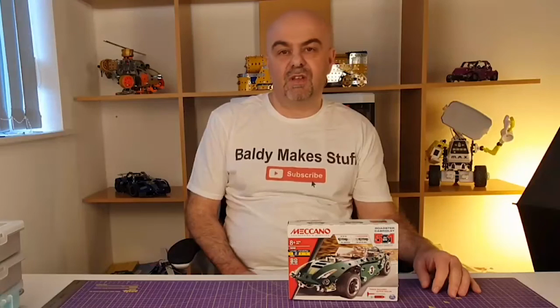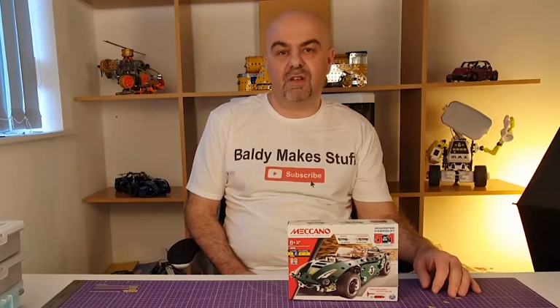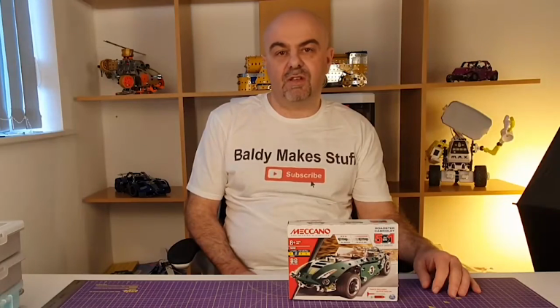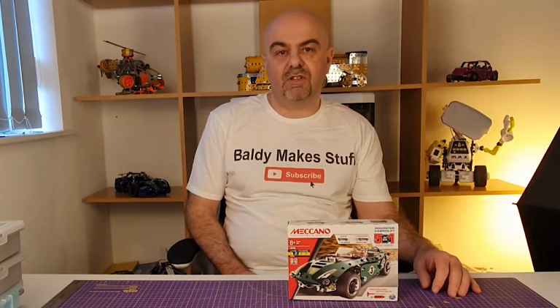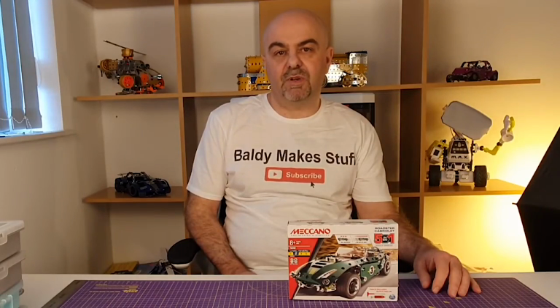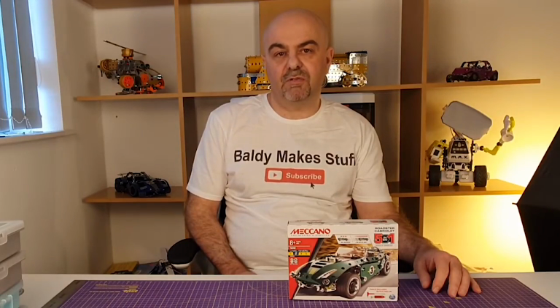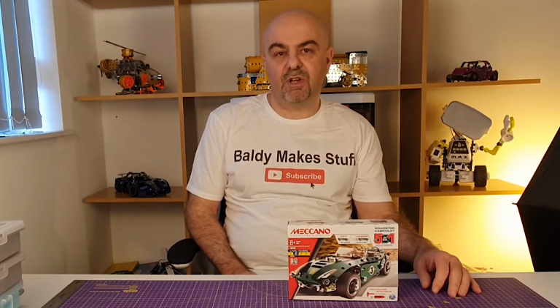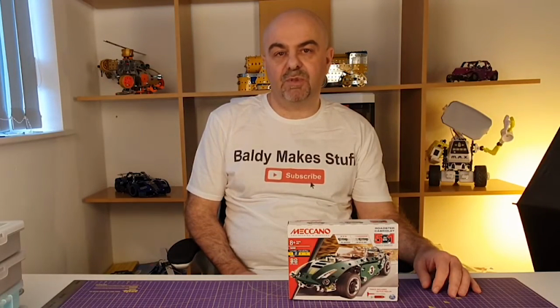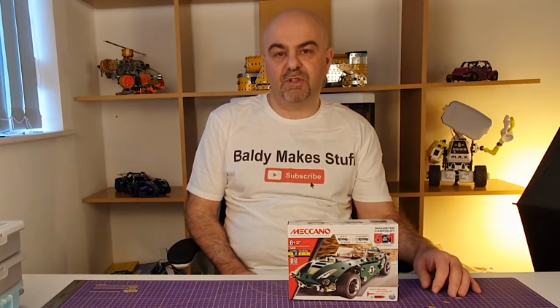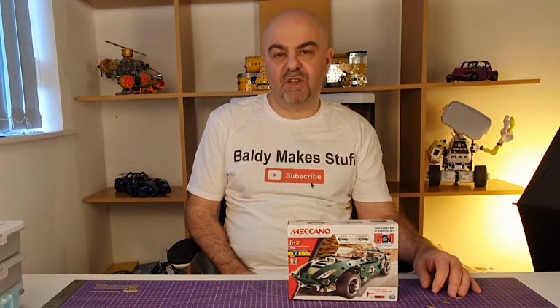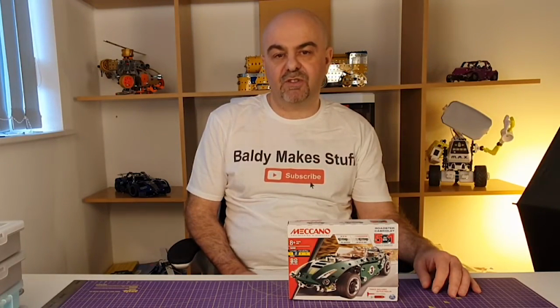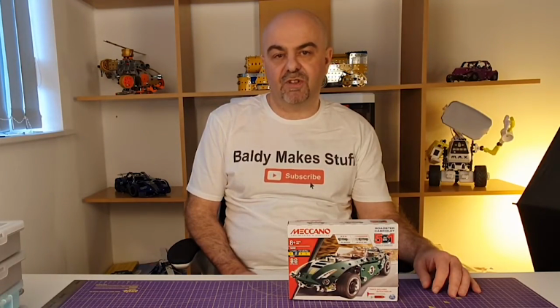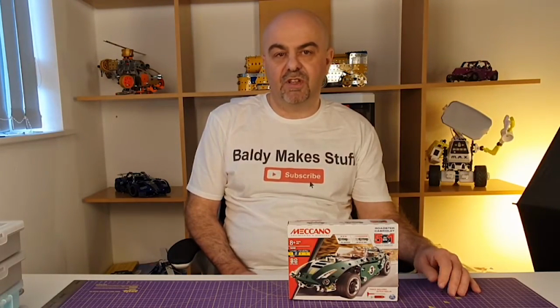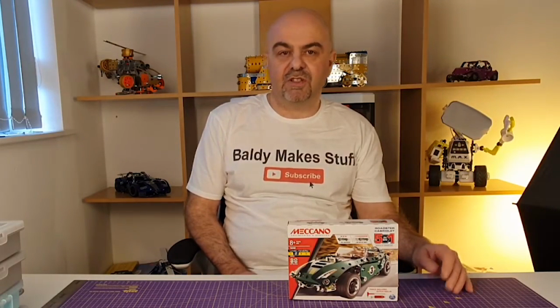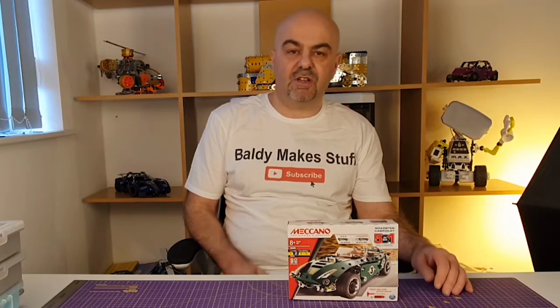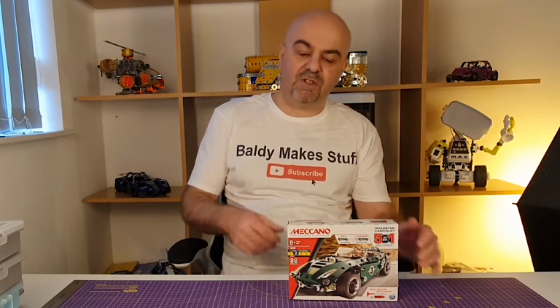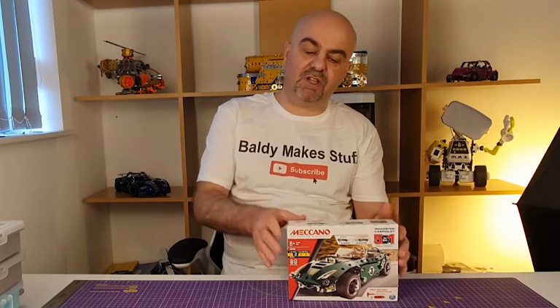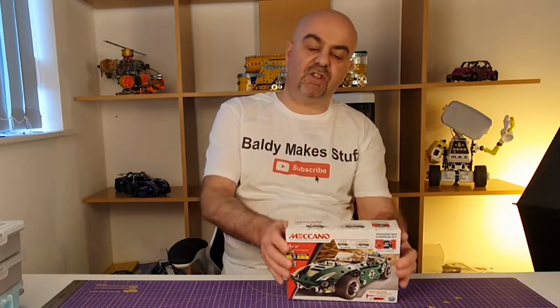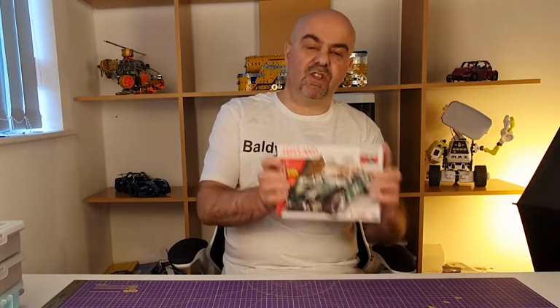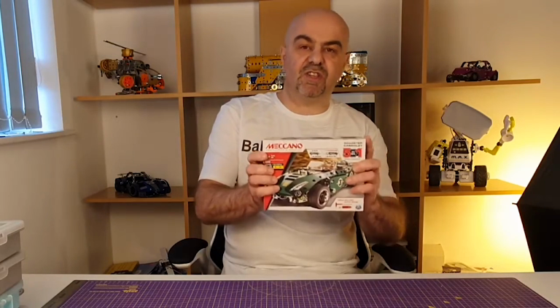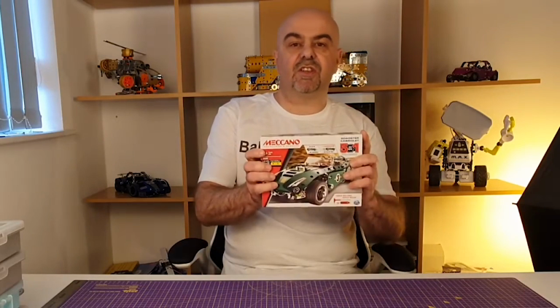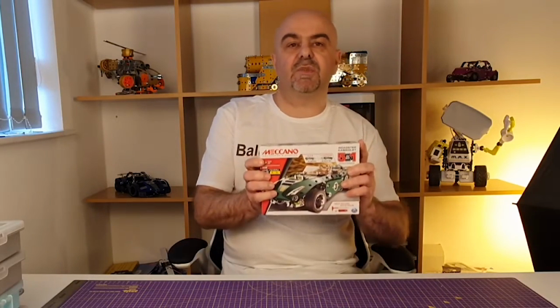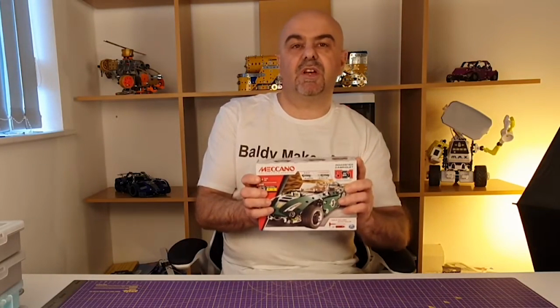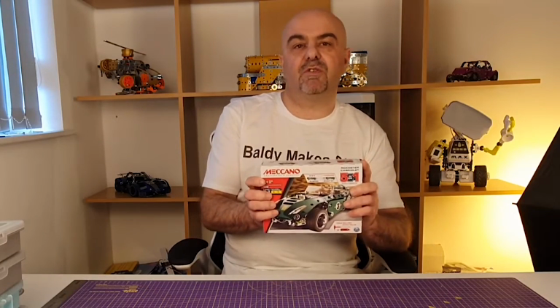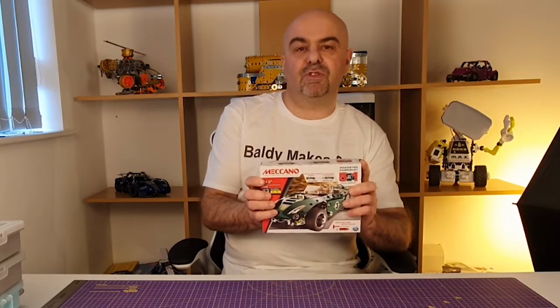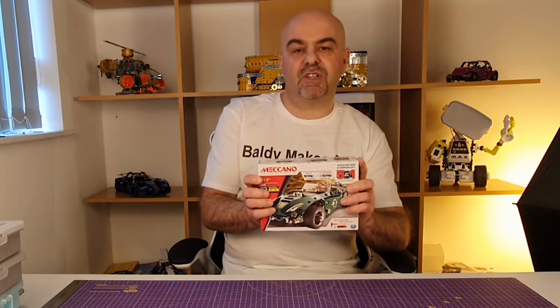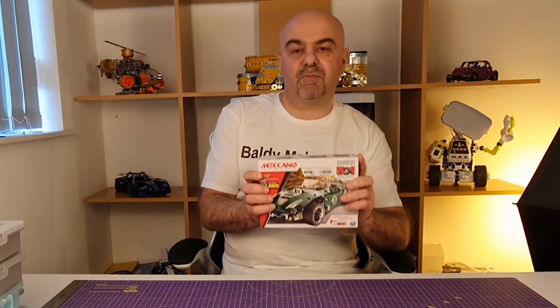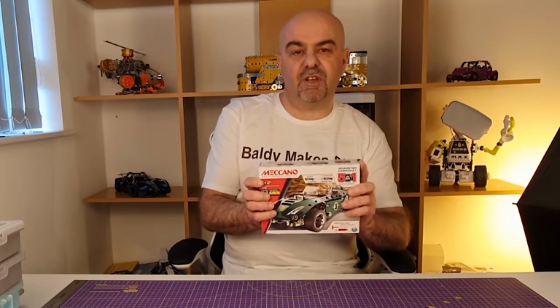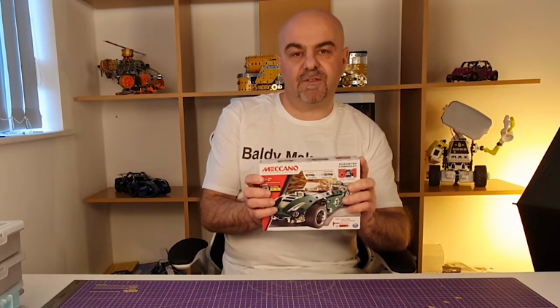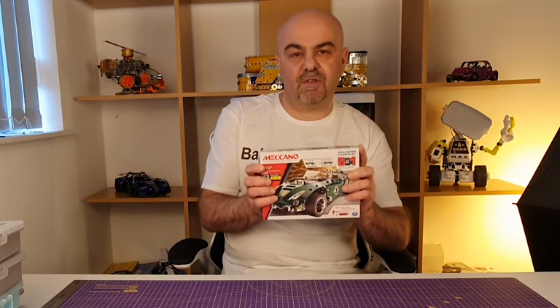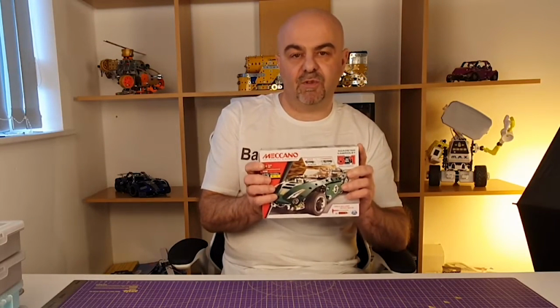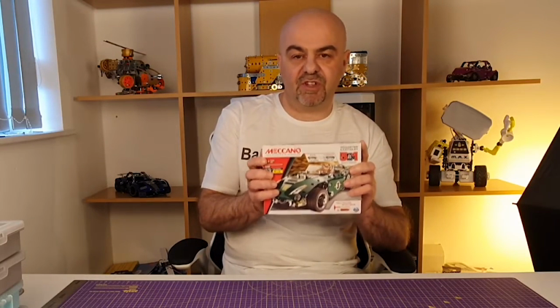Hi YouTube, welcome to Baldi Makes Stuff. Today we're taking a look at this — the Meccano Roadster Cabriolet 5-in-1 set.